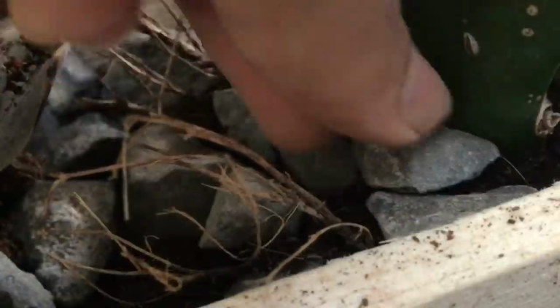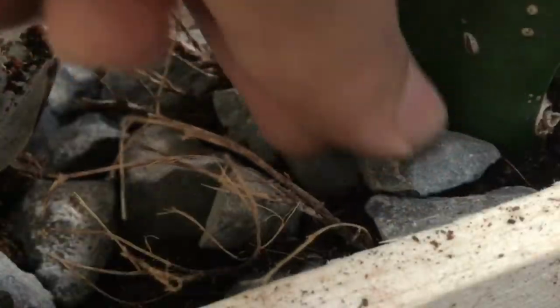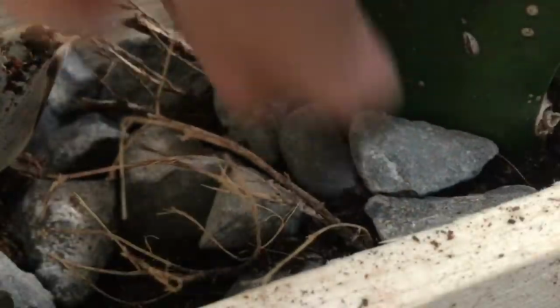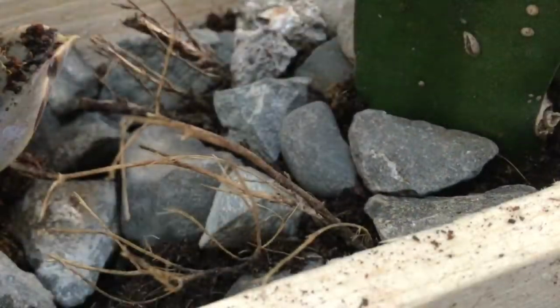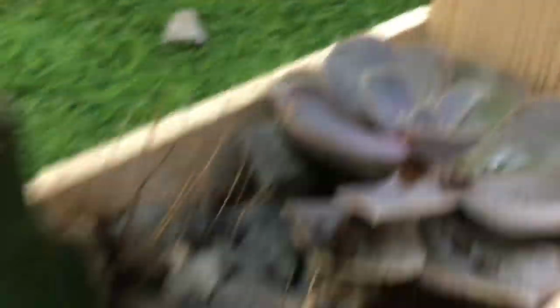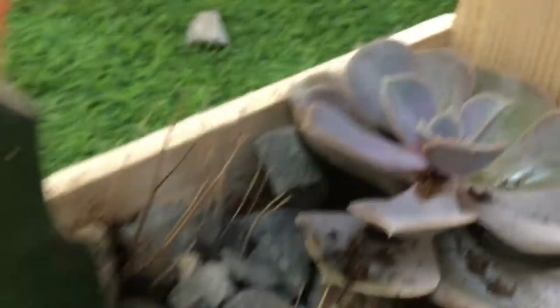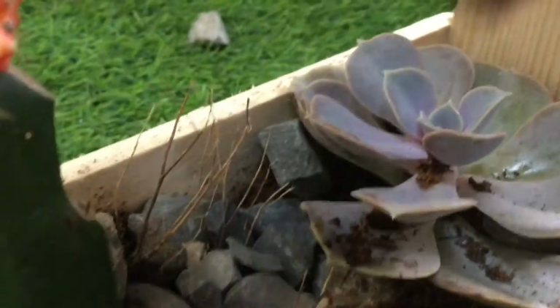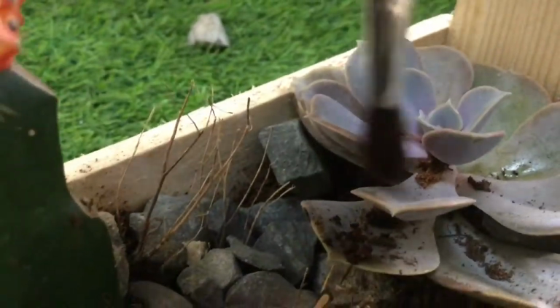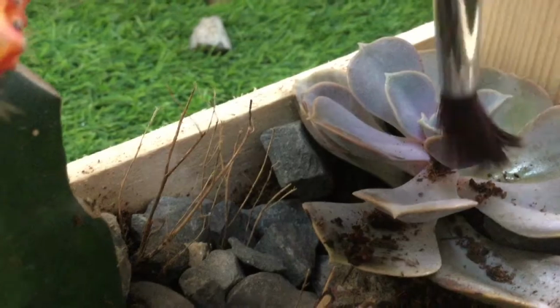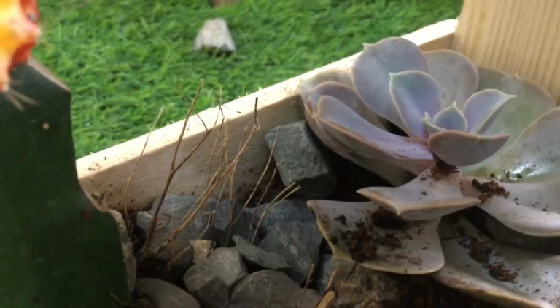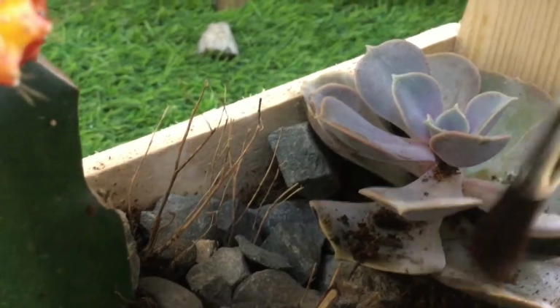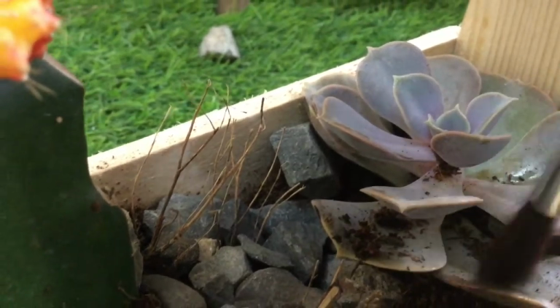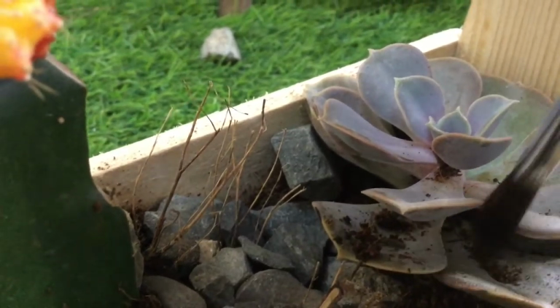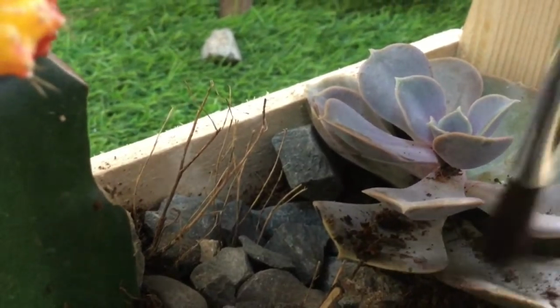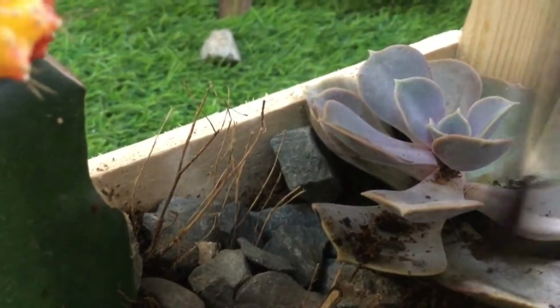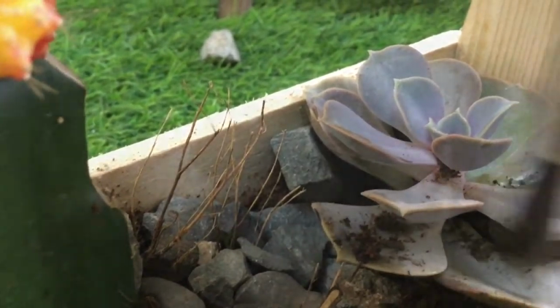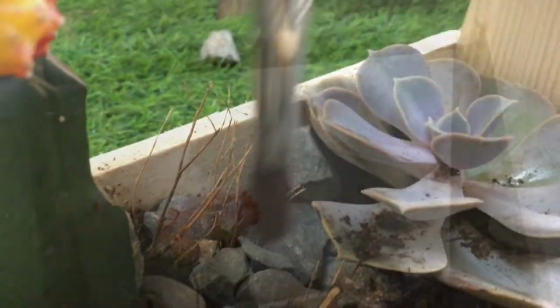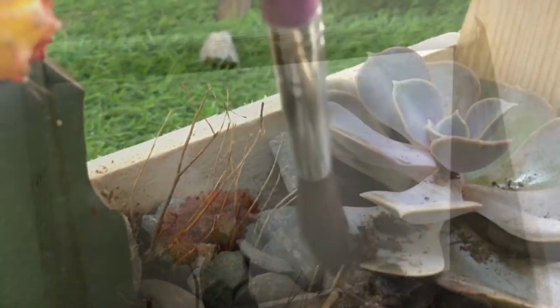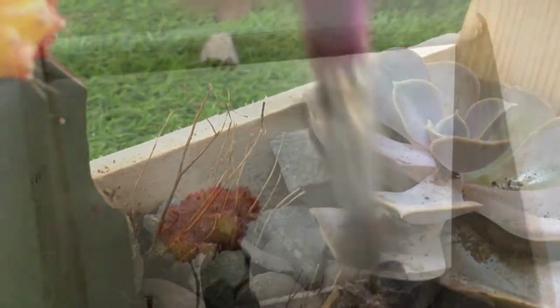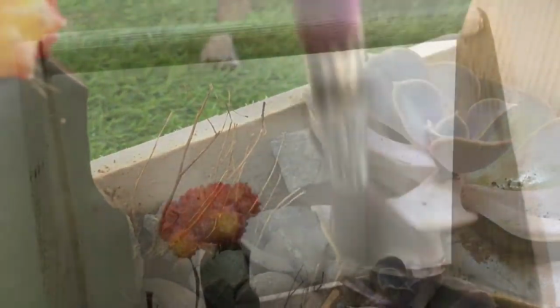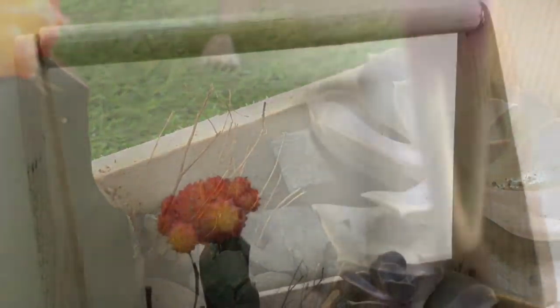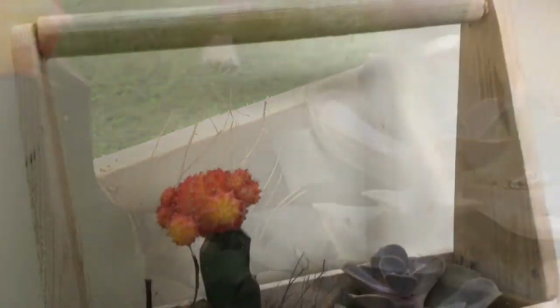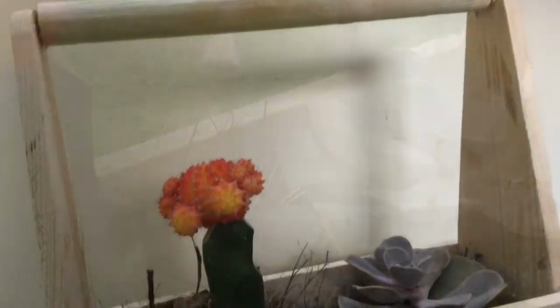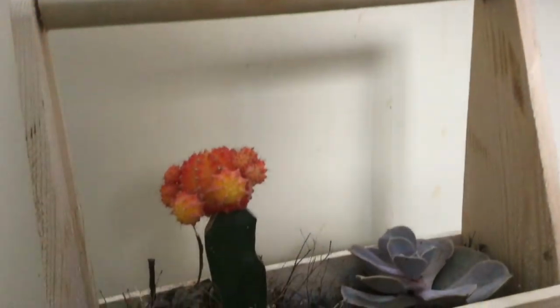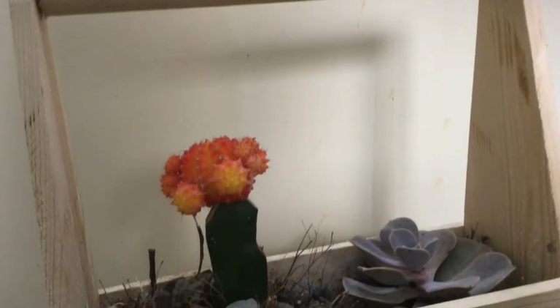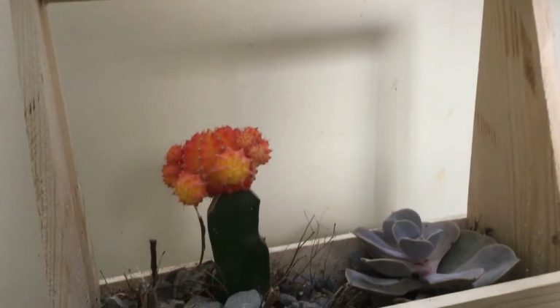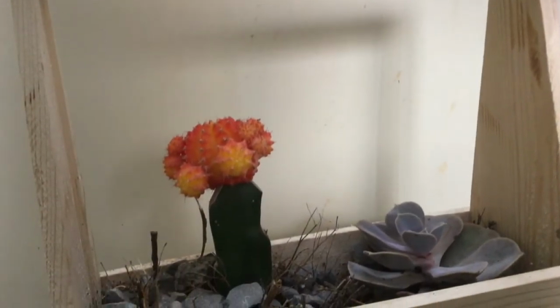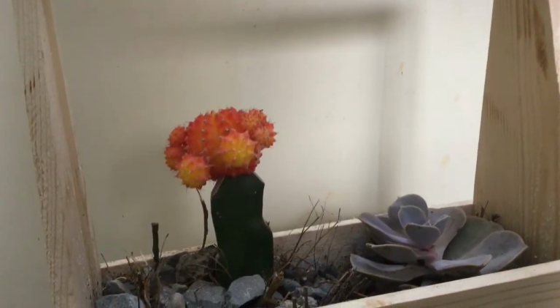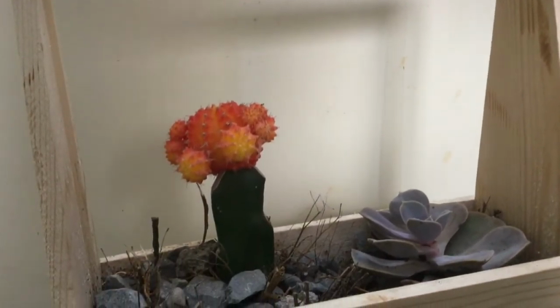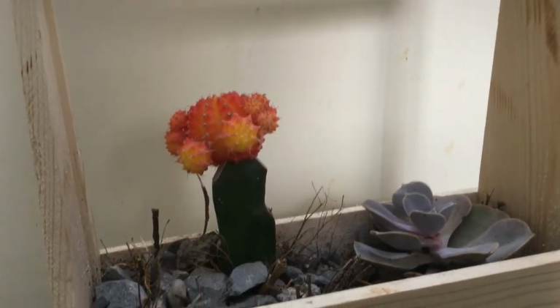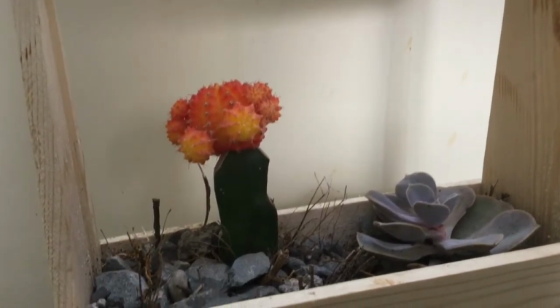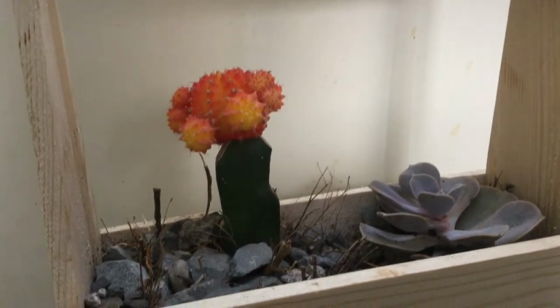After adding more rocks and cleaning up the plants, here is the finished terrarium.